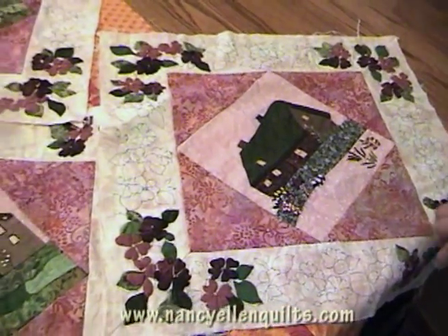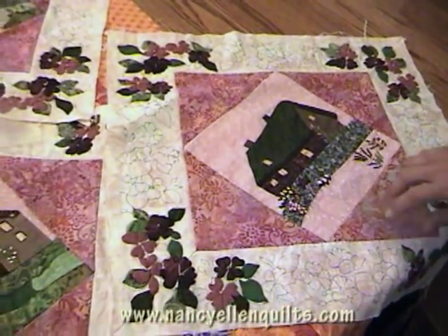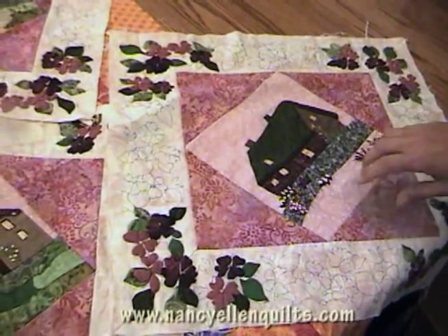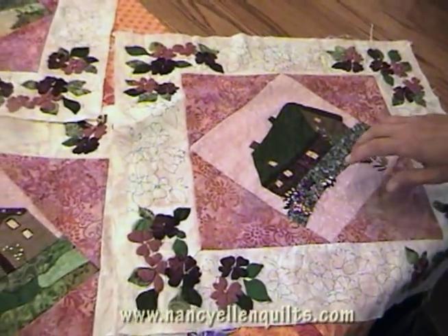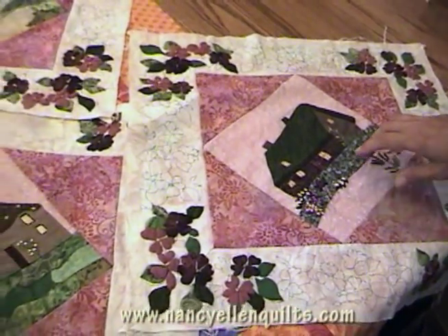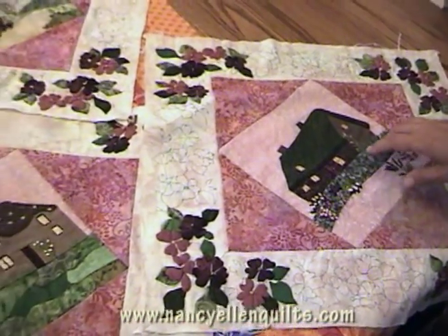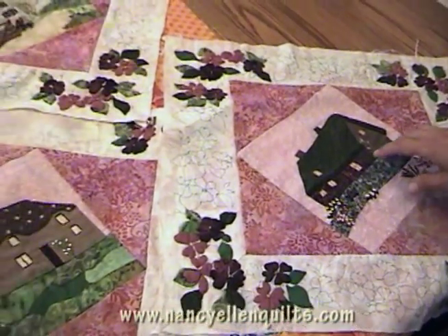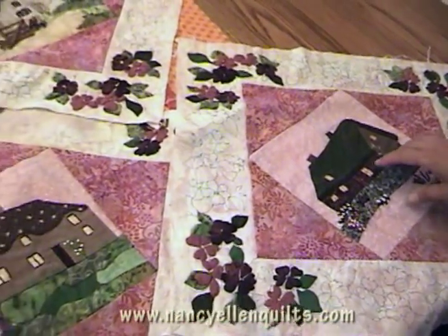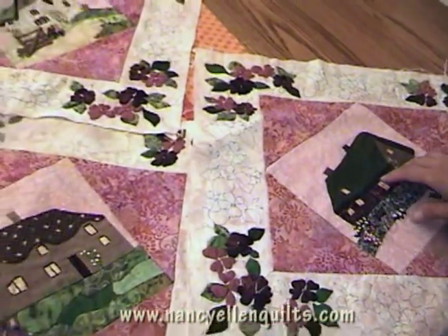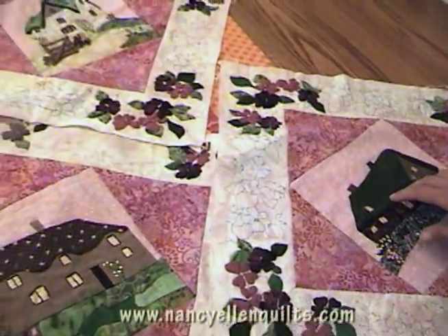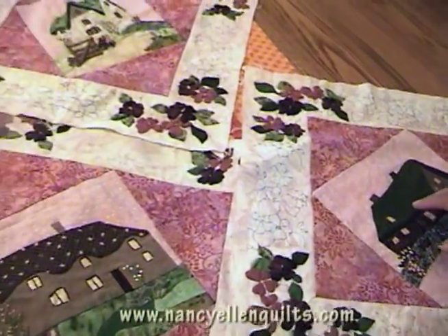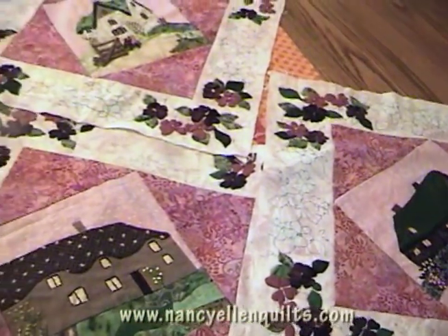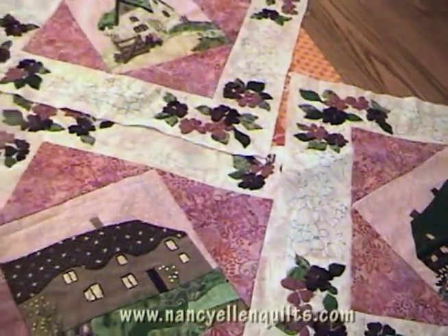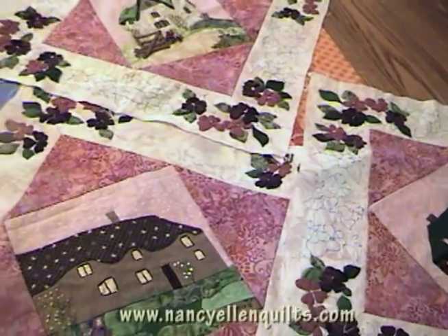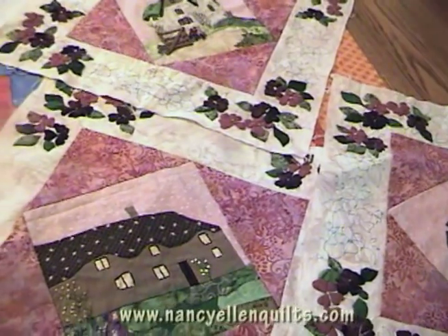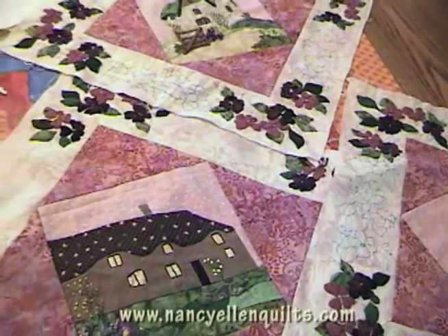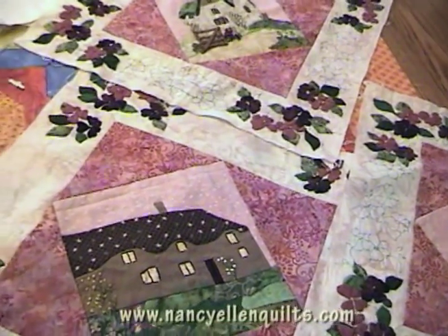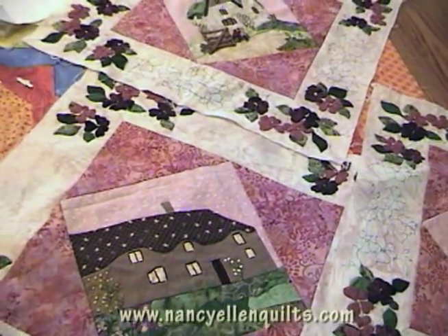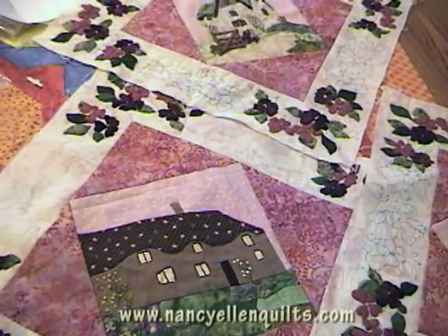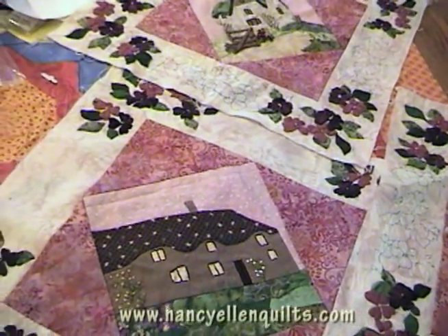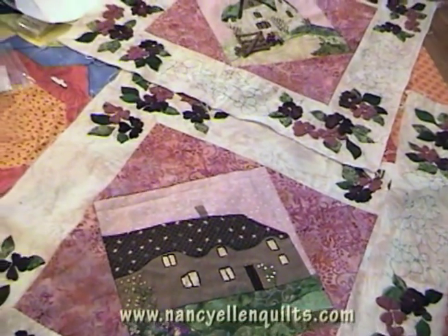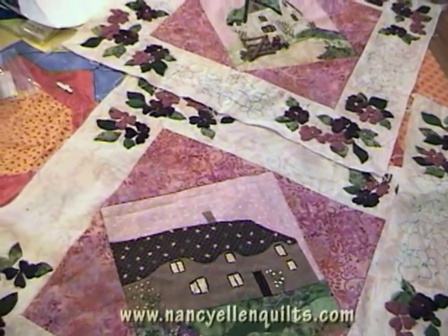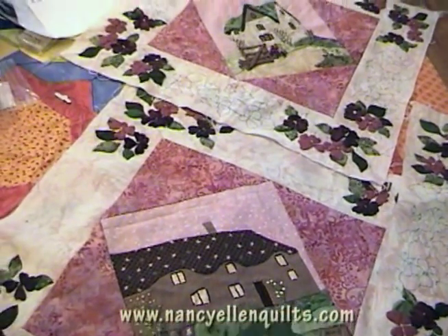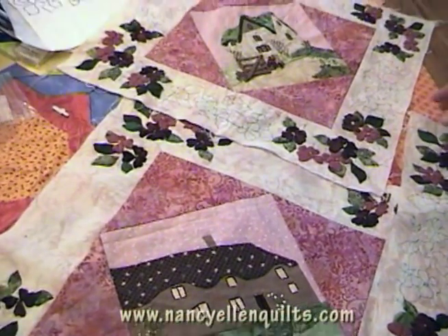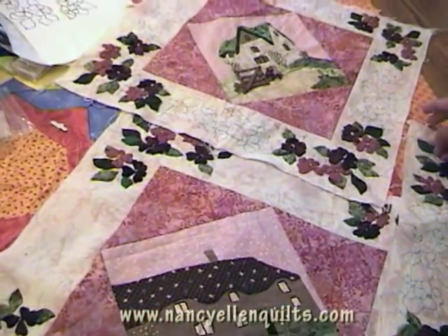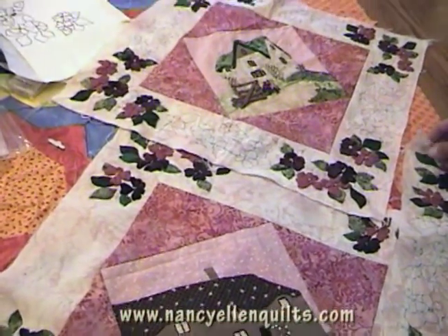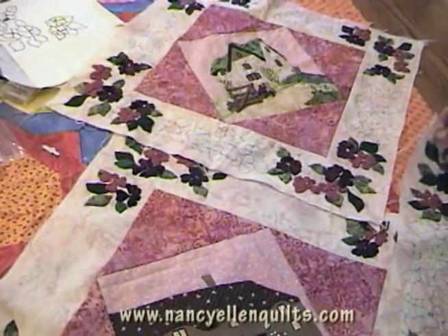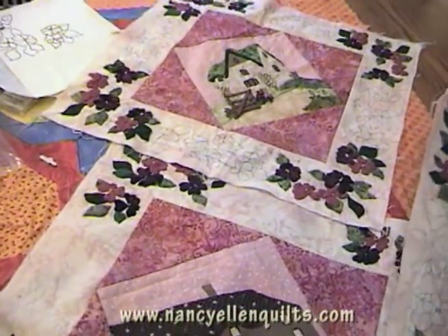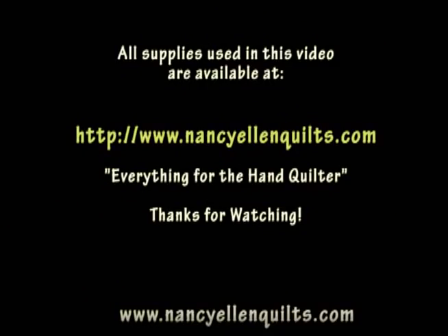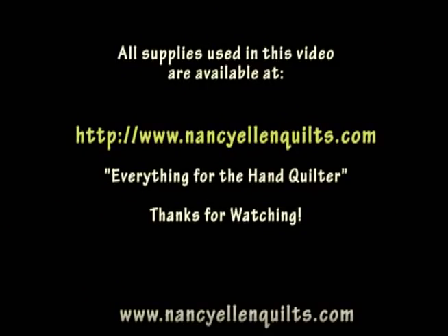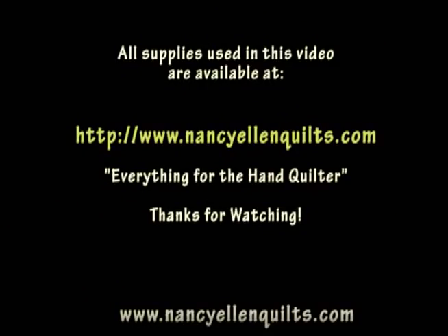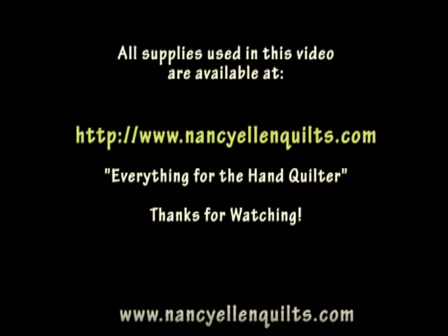Well, thanks for joining me. I hope you learned a lot. If you have any questions, don't hesitate to give me an email. NancyEllenQuilts.com.